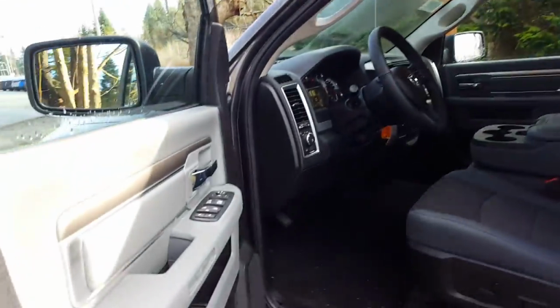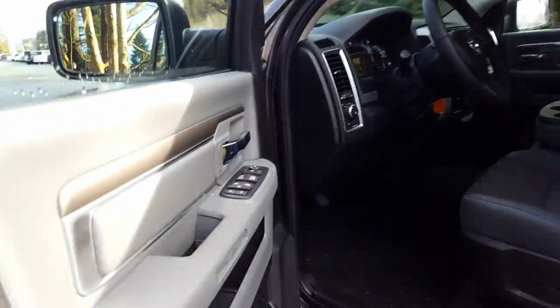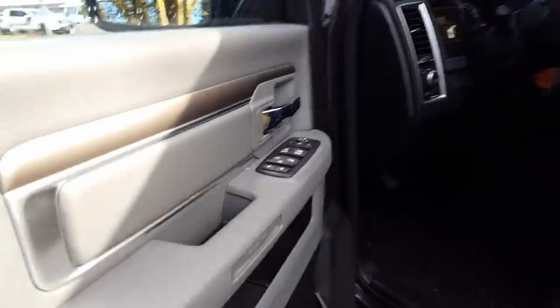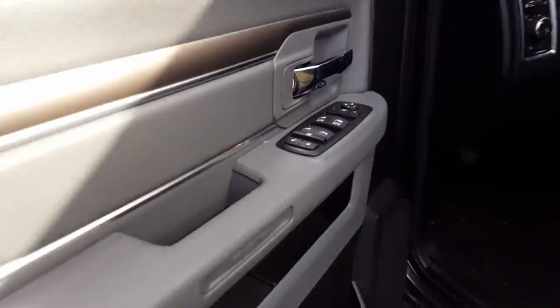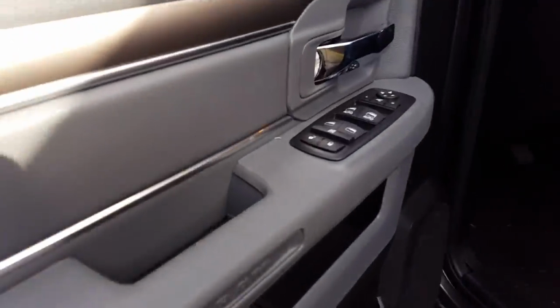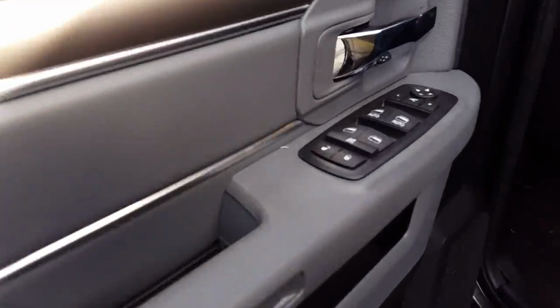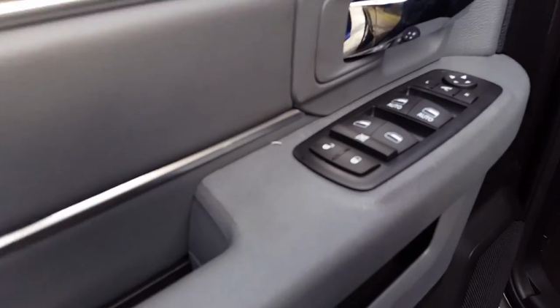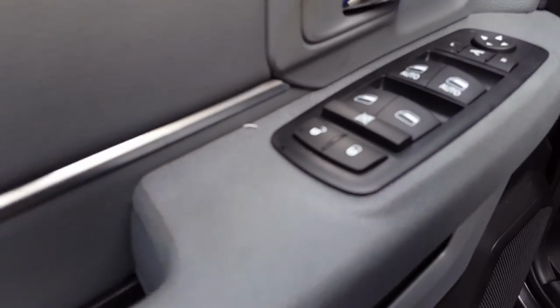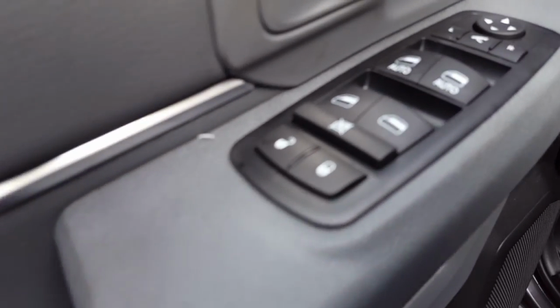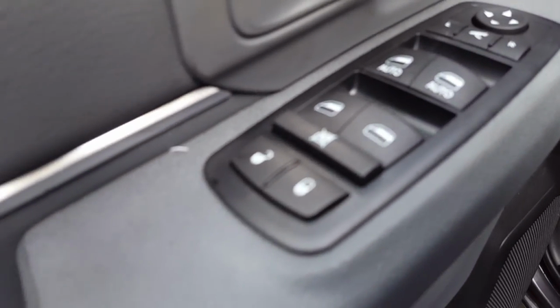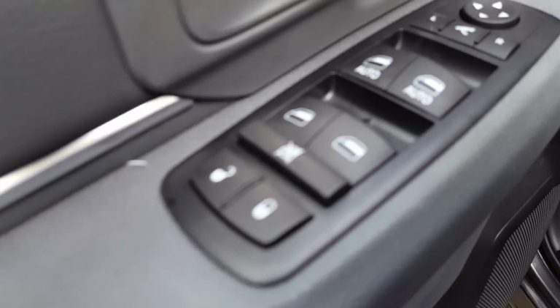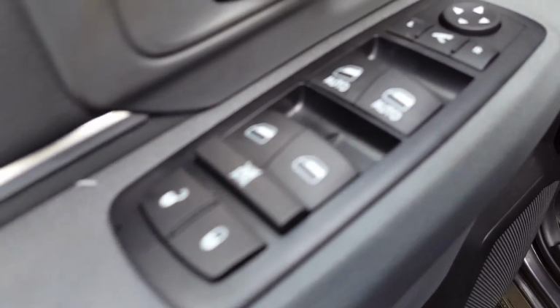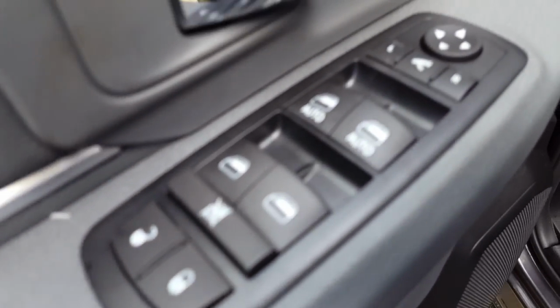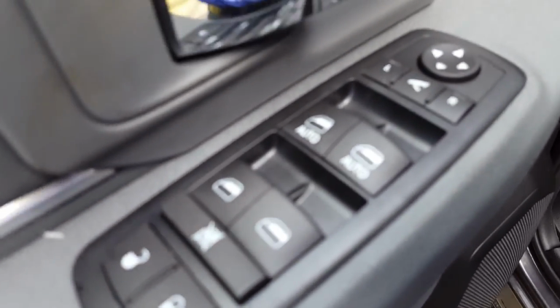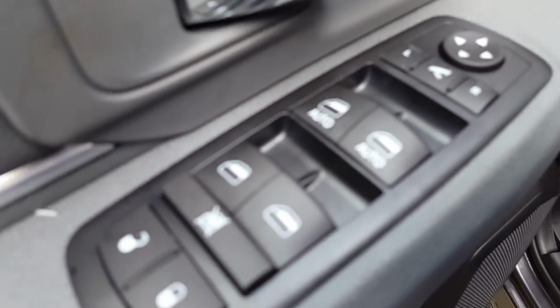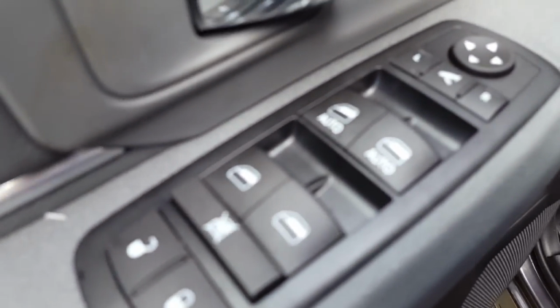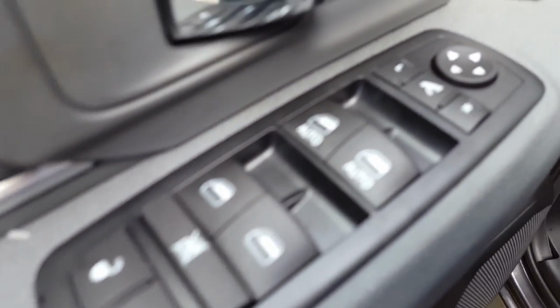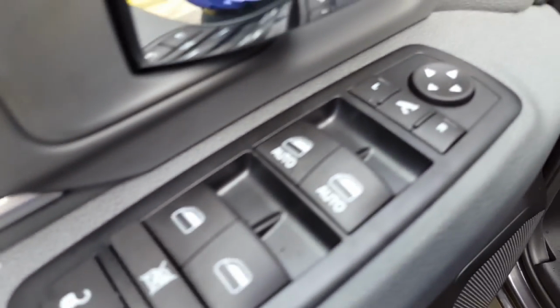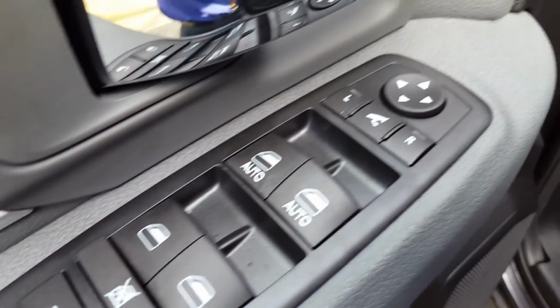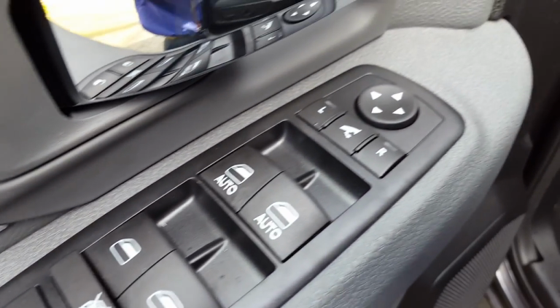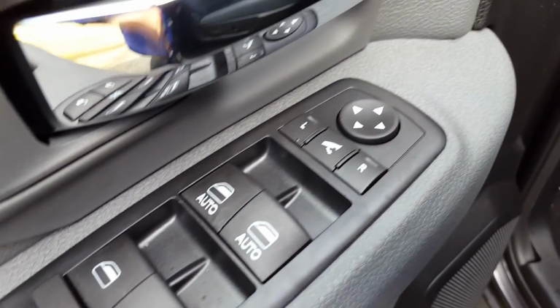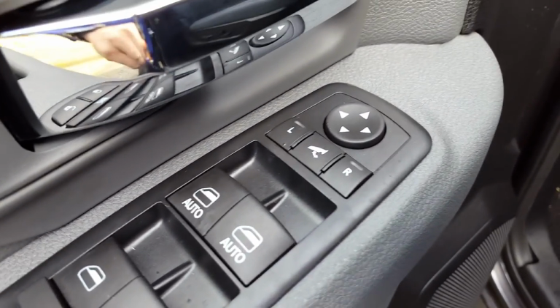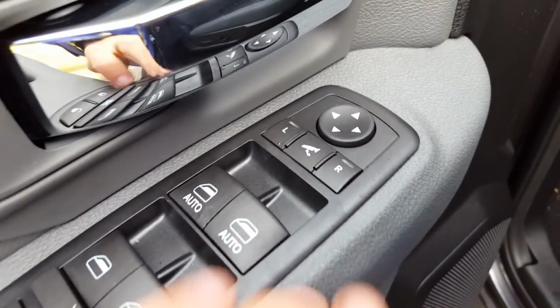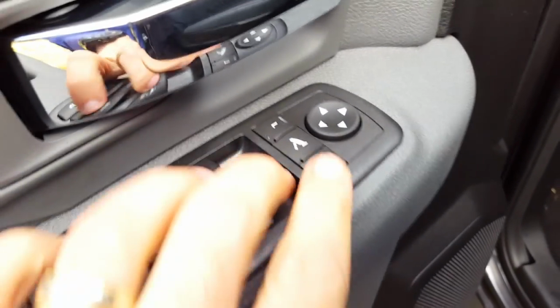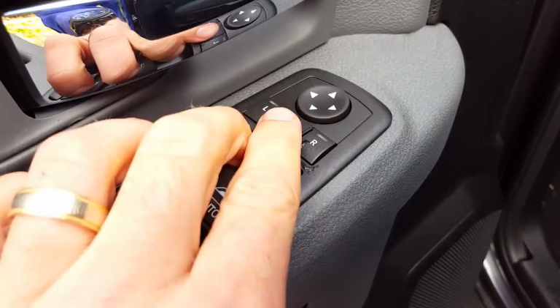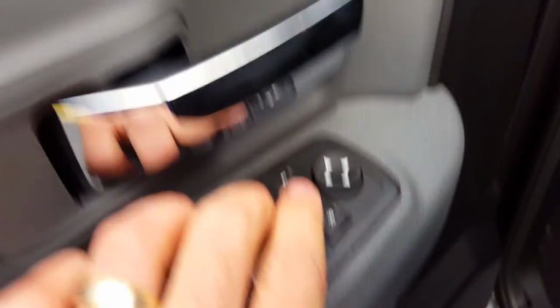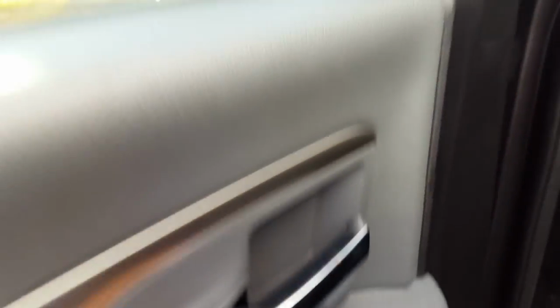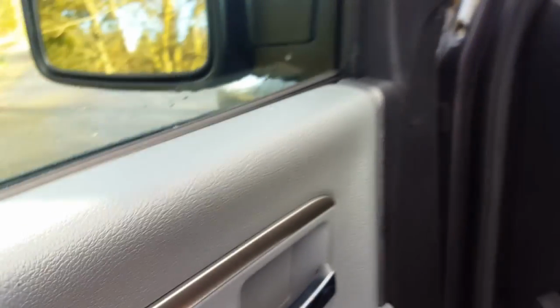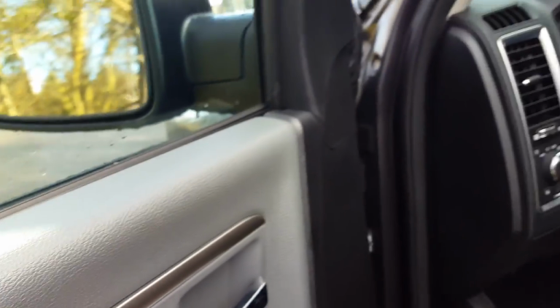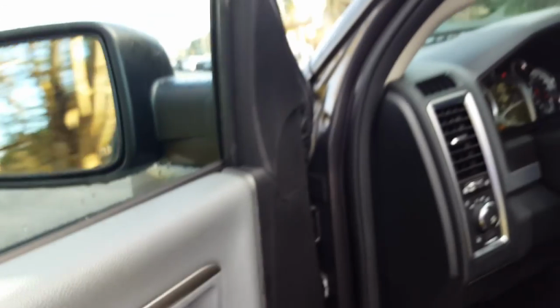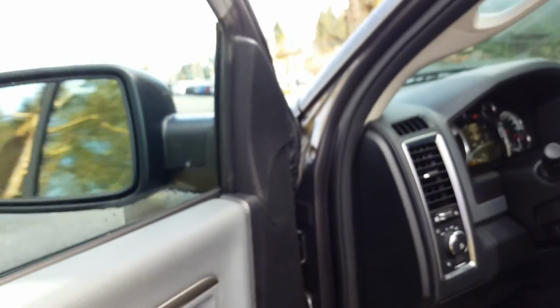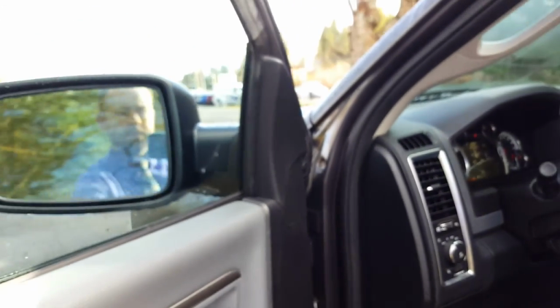Inside this one, you have power locks and windows, and you've got your power folding mirrors.